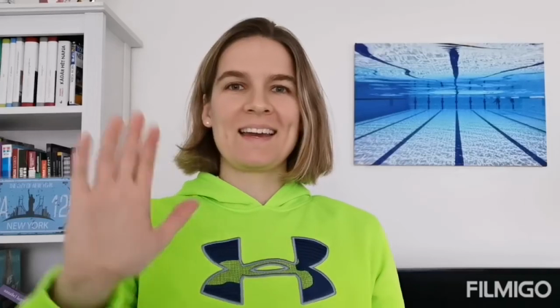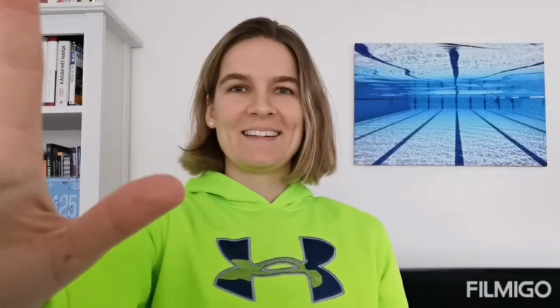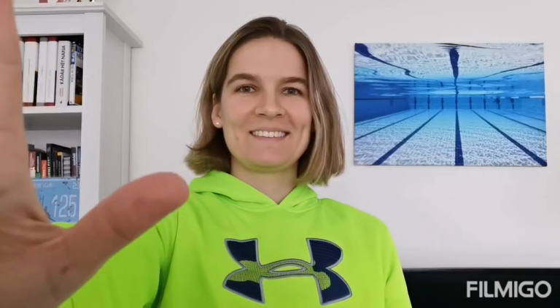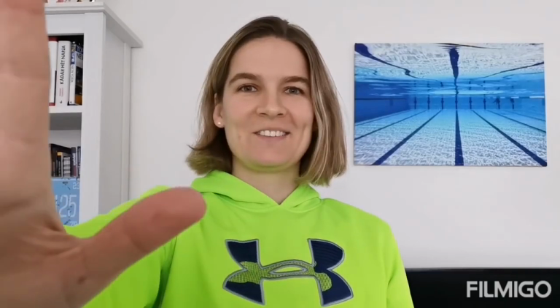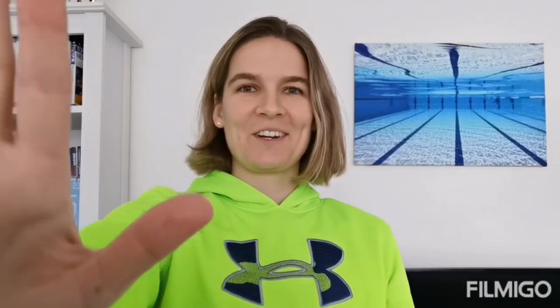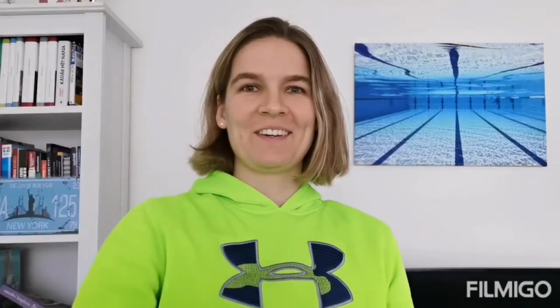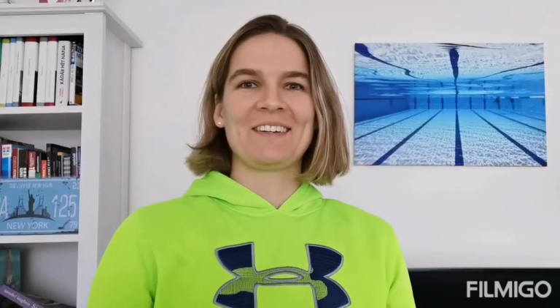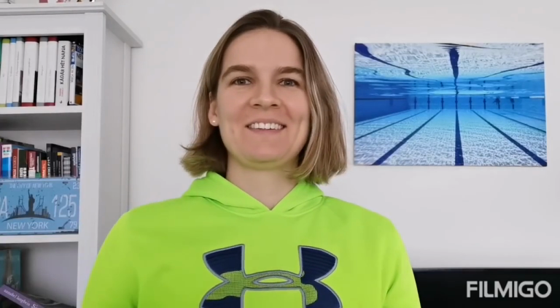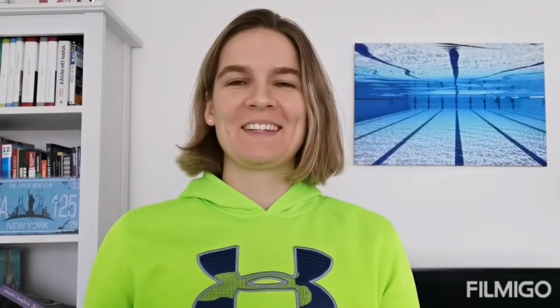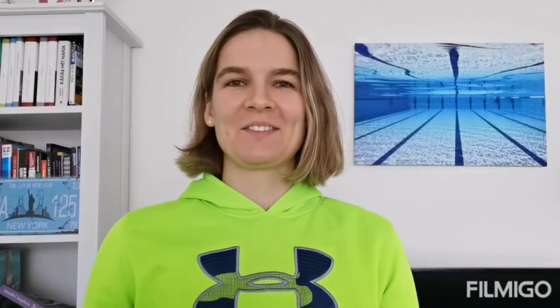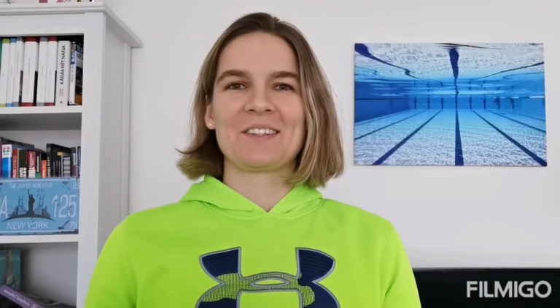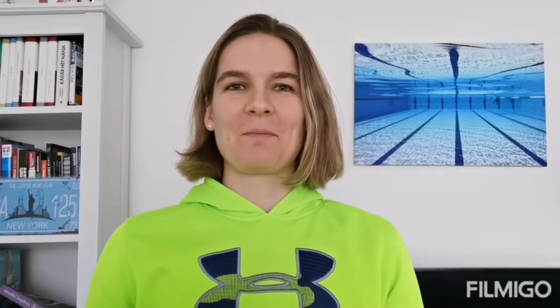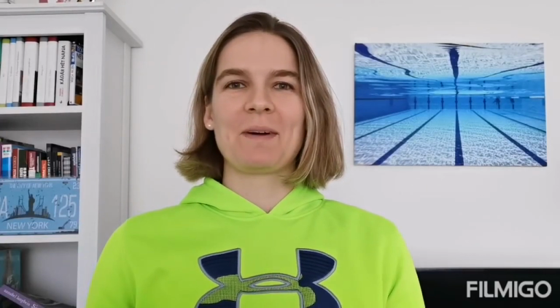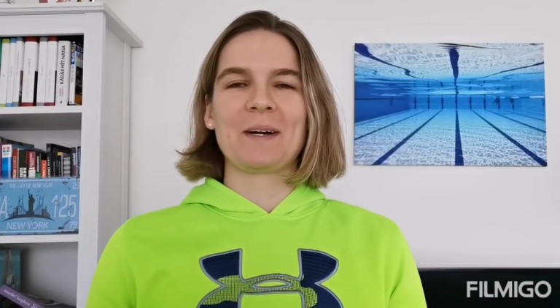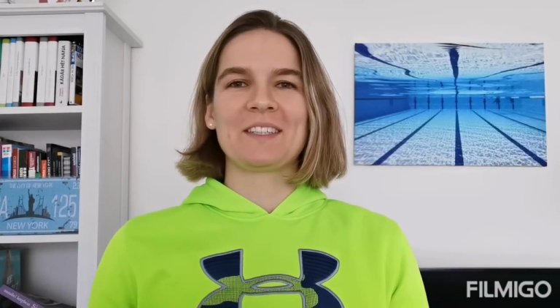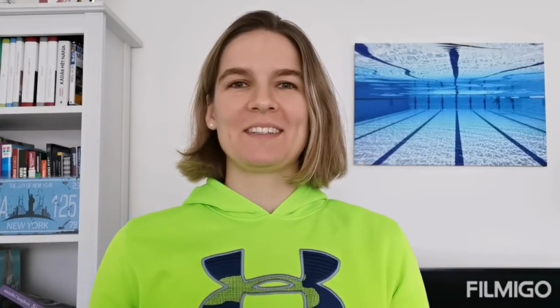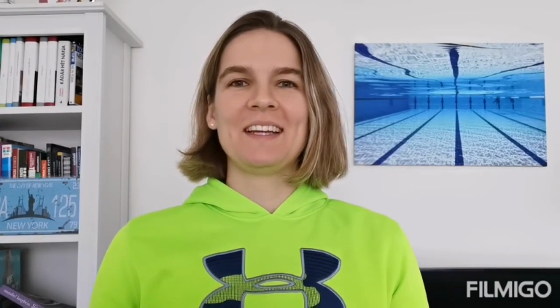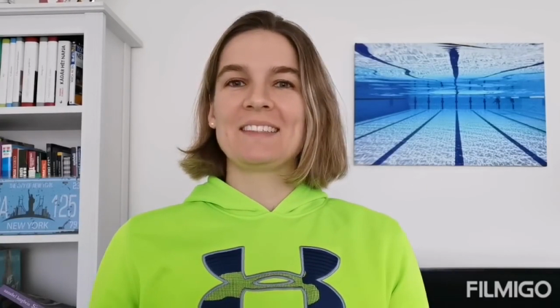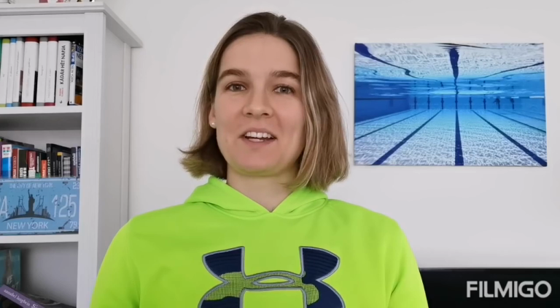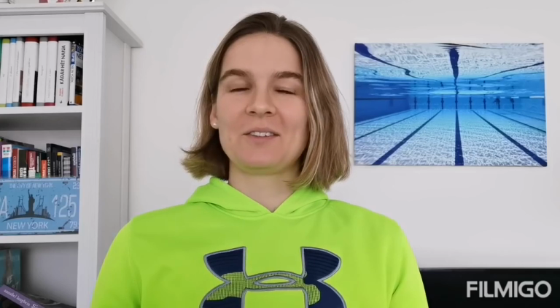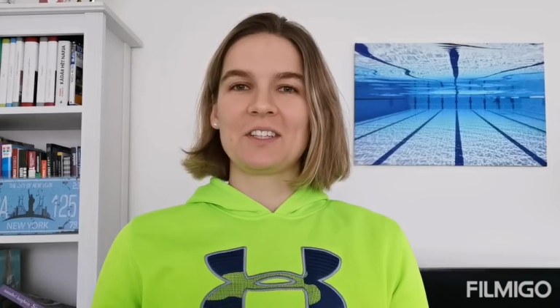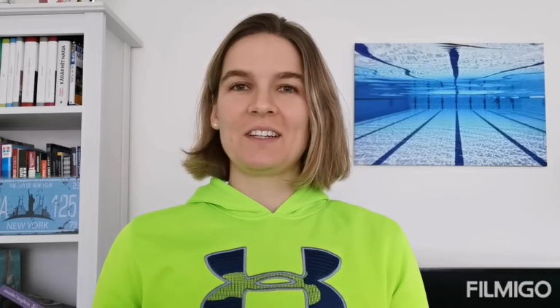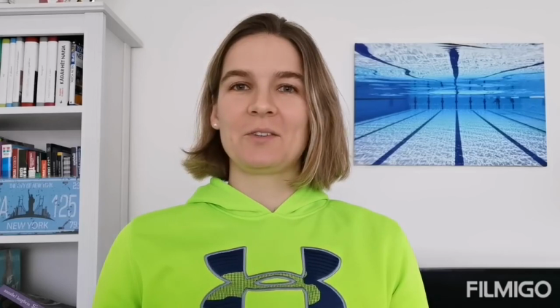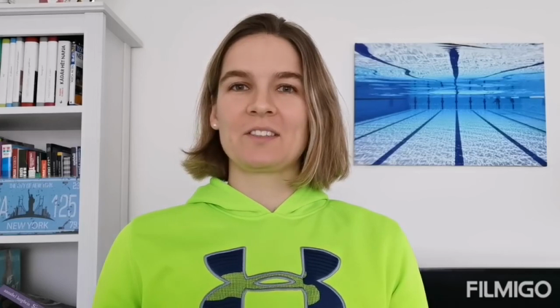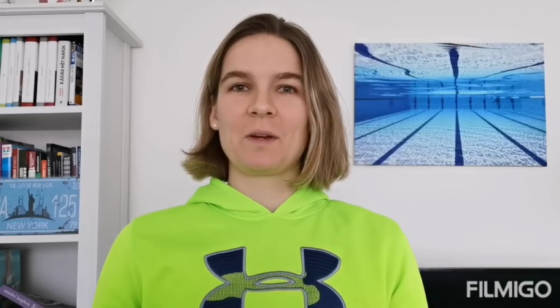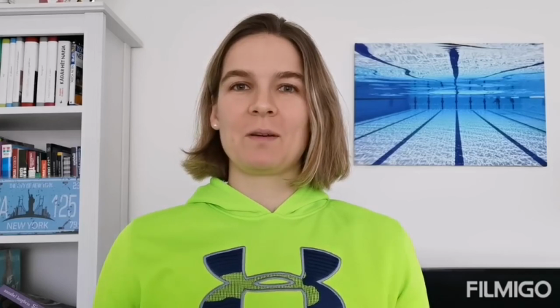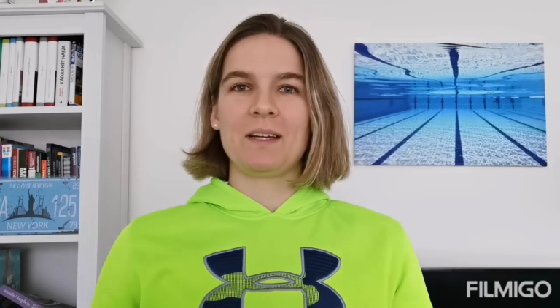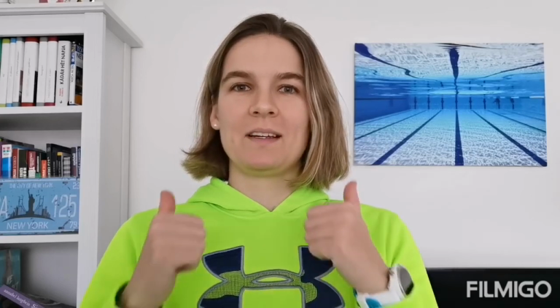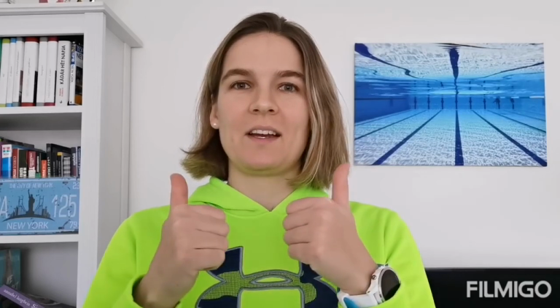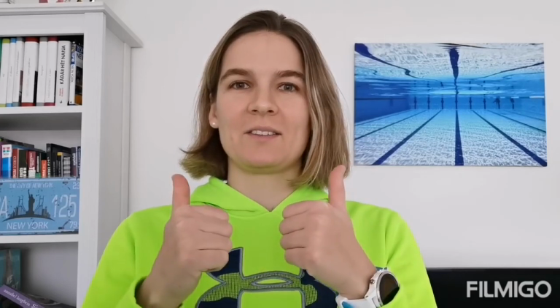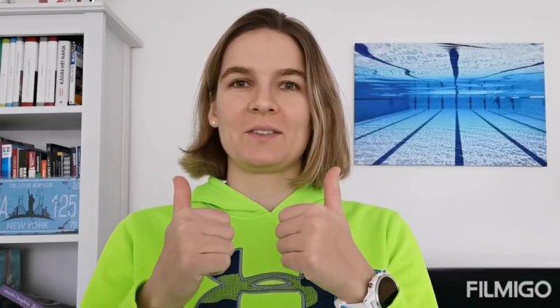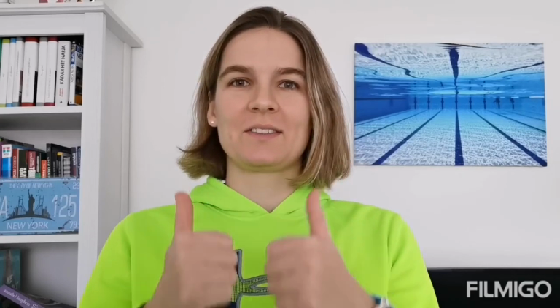Hi guys, it's Dora here. Thanks for coming back to my channel. It's a triathlon channel and today's topic will be triathlon suits.